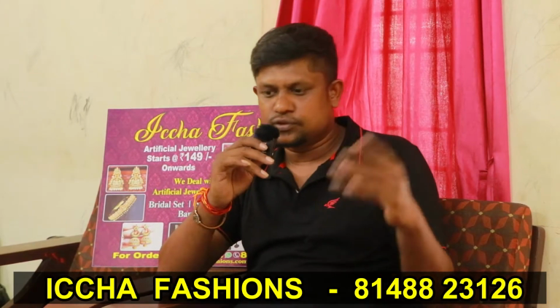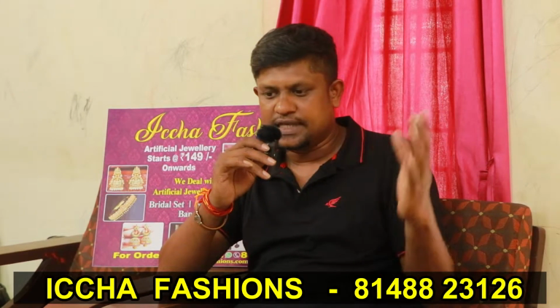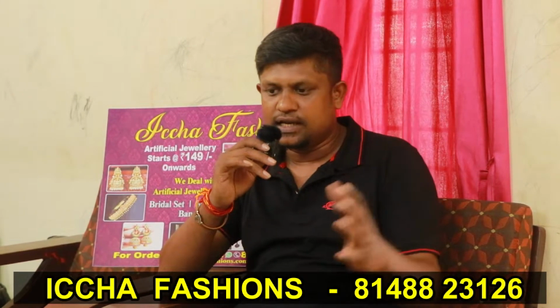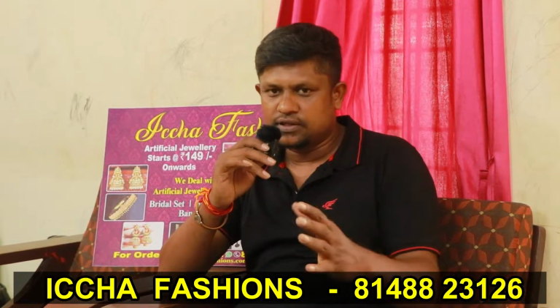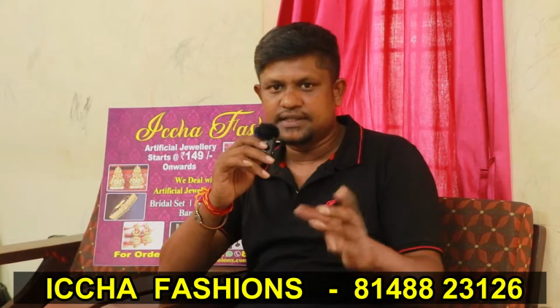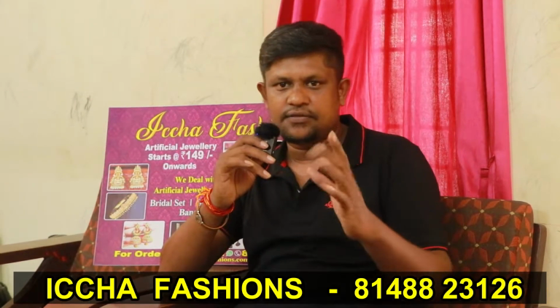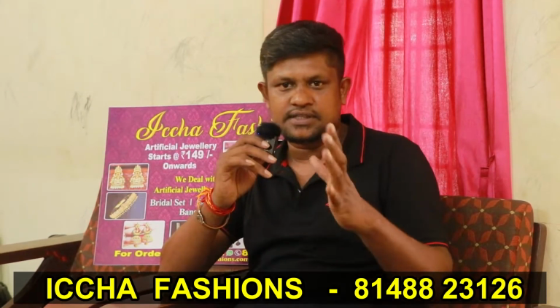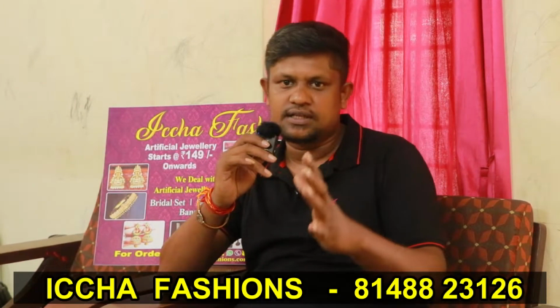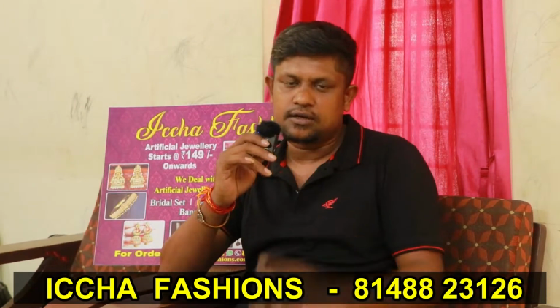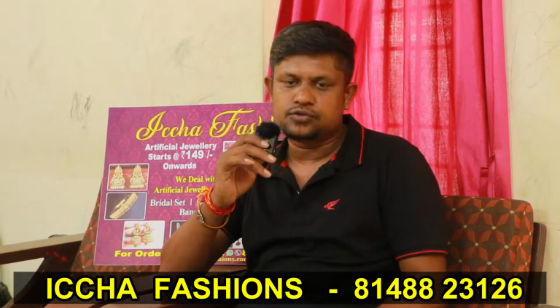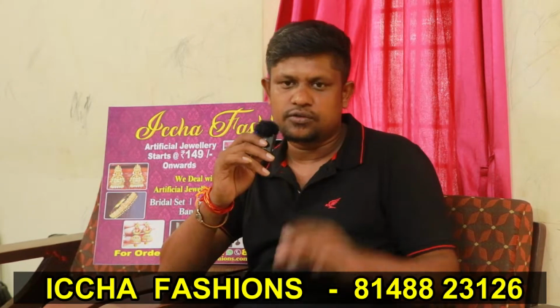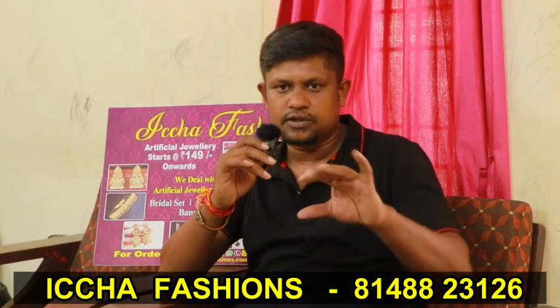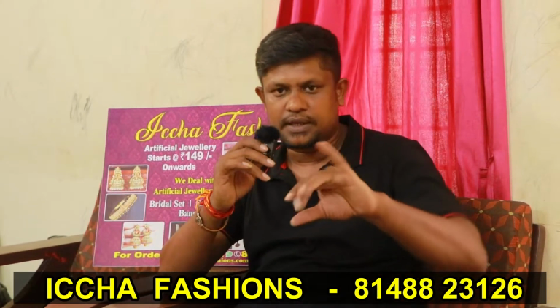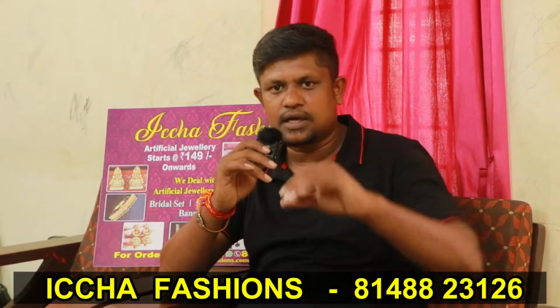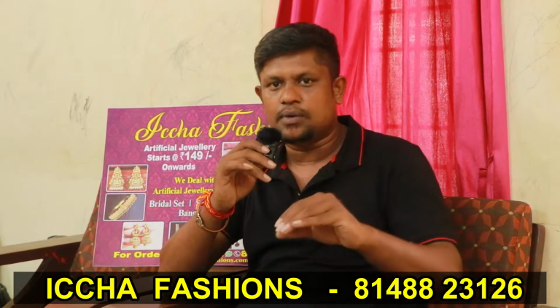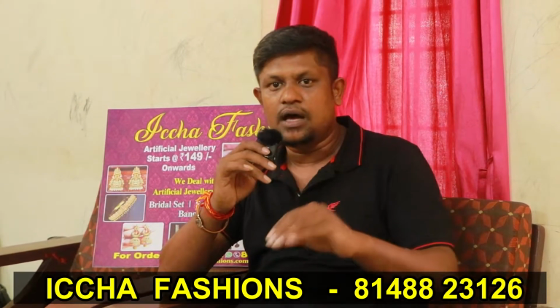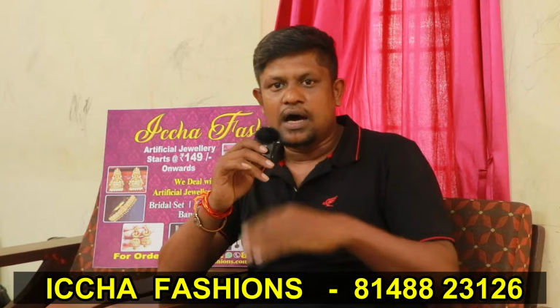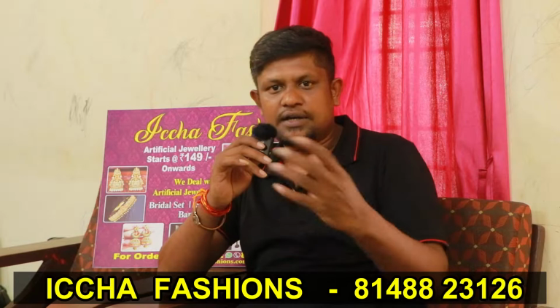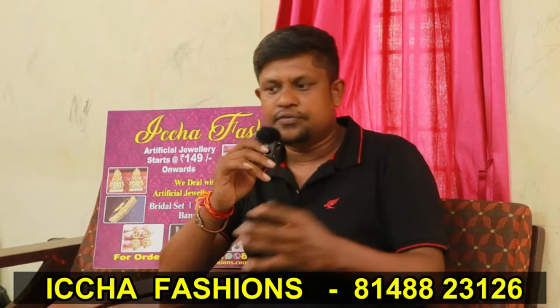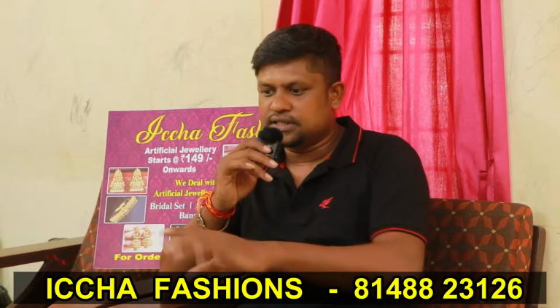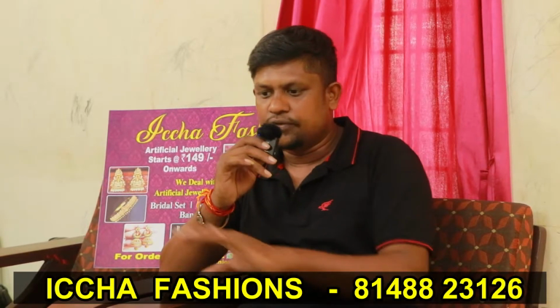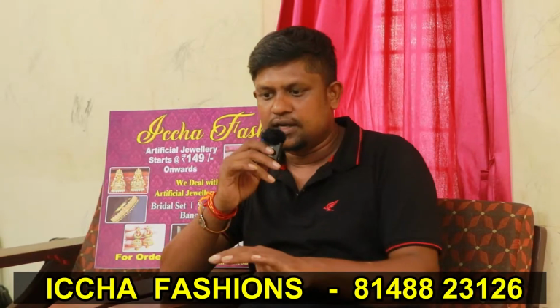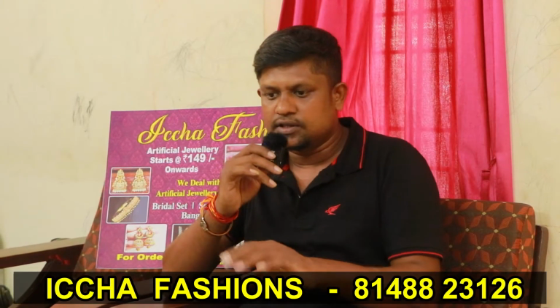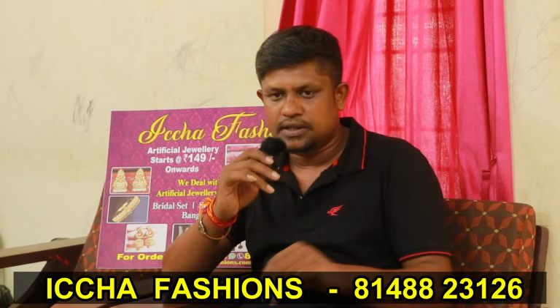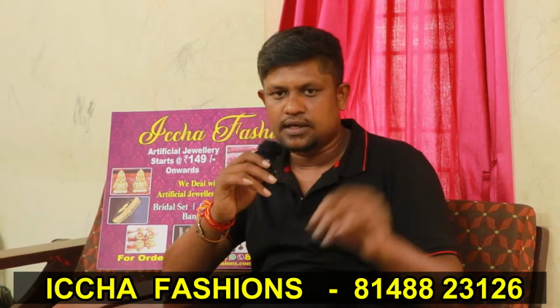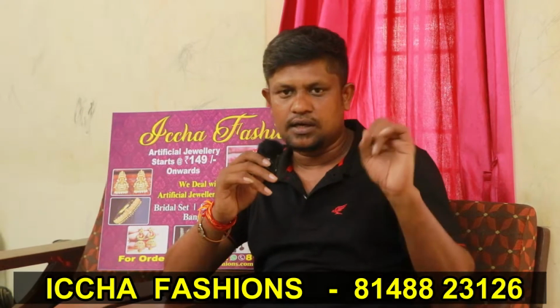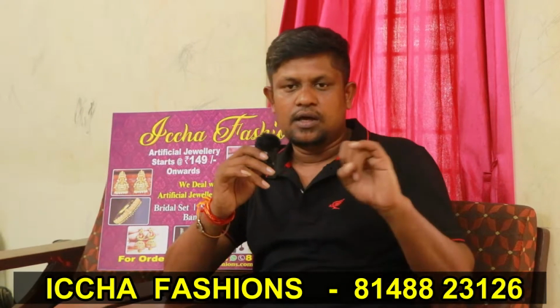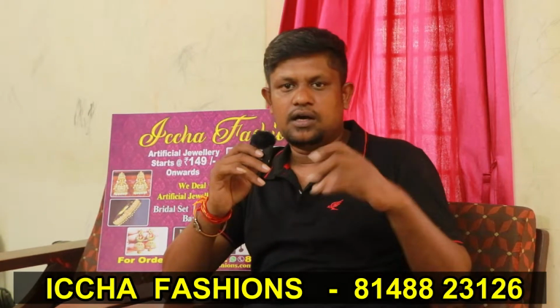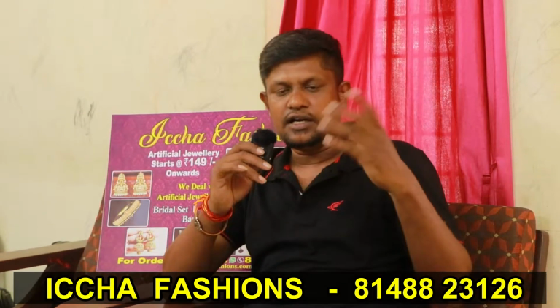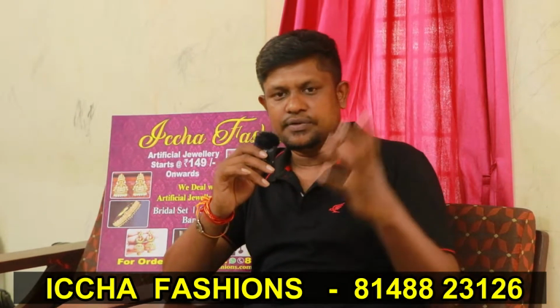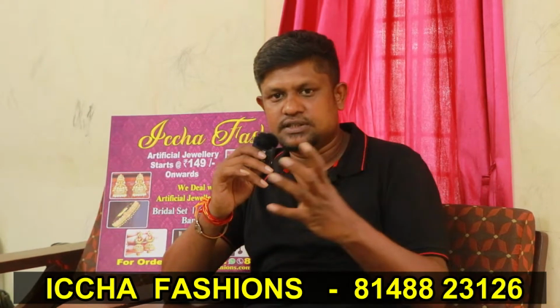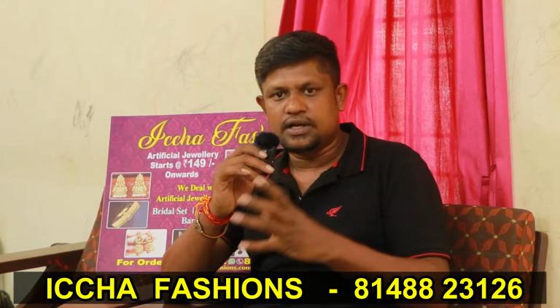Here is indeed an art collection of artificial jewelry.